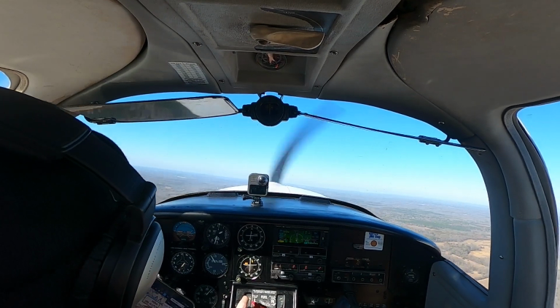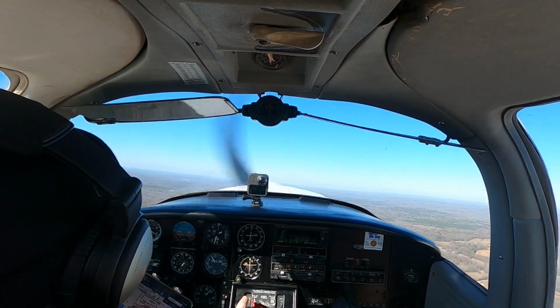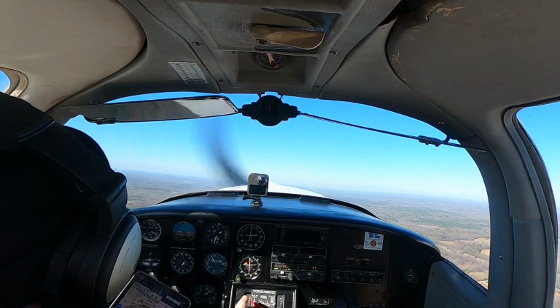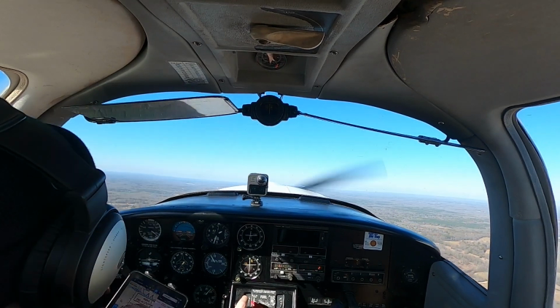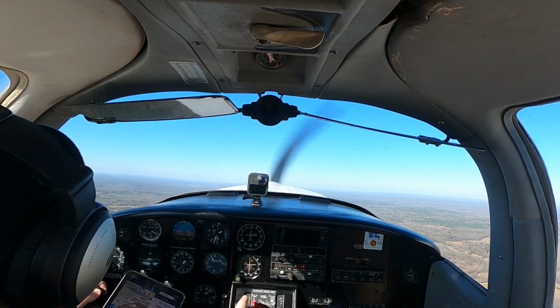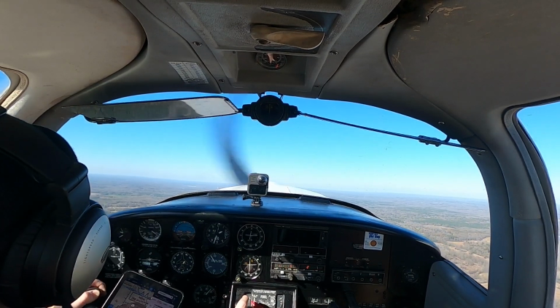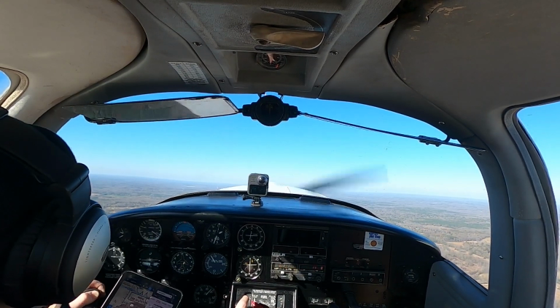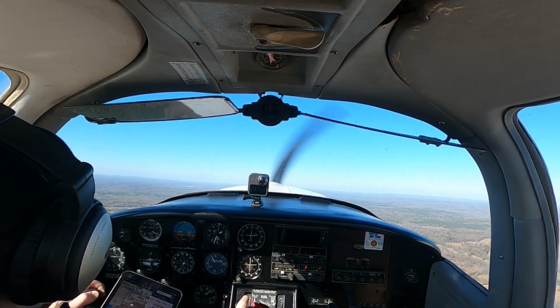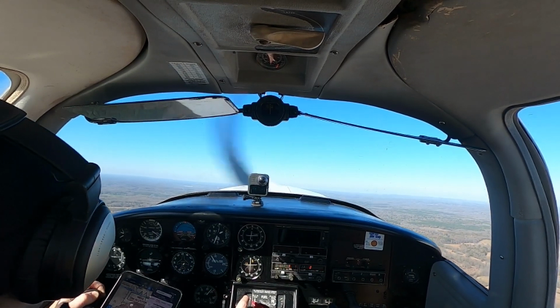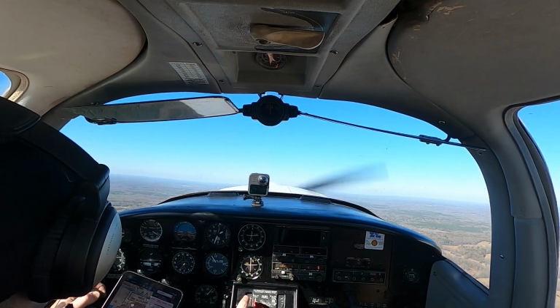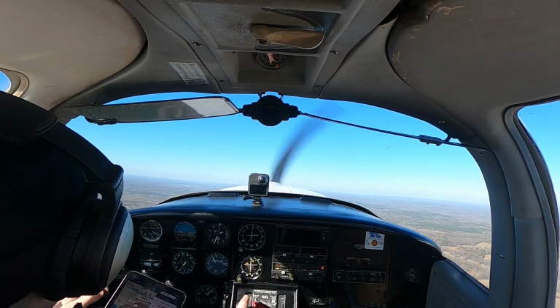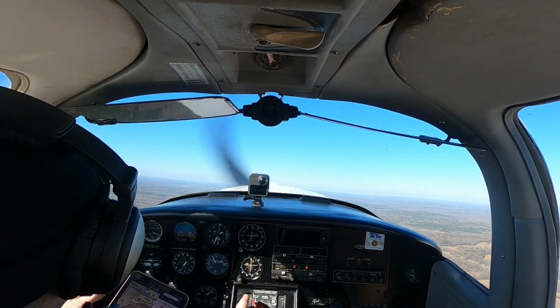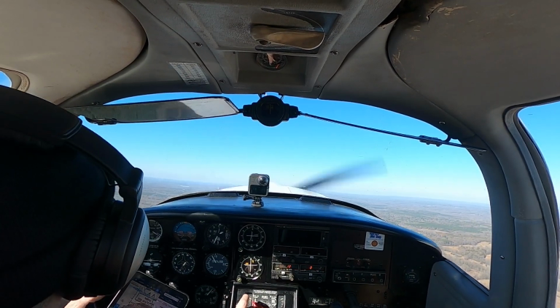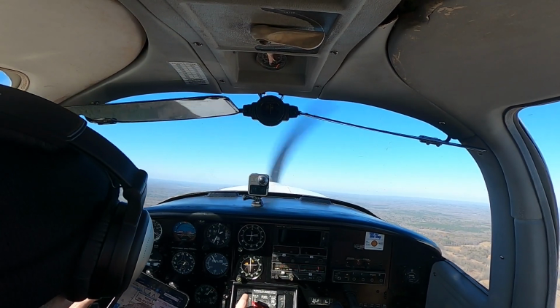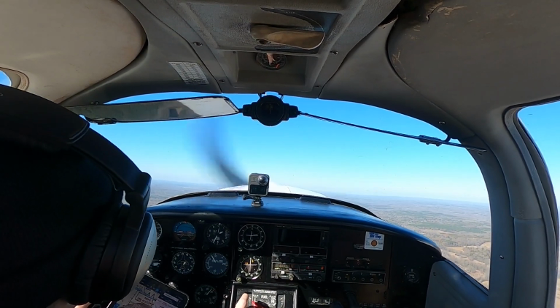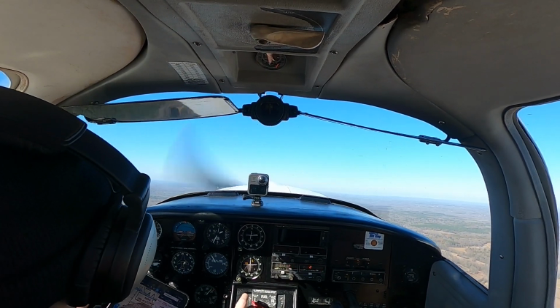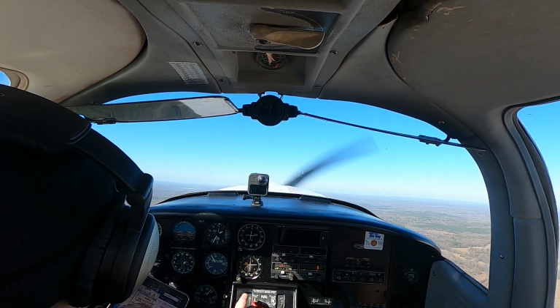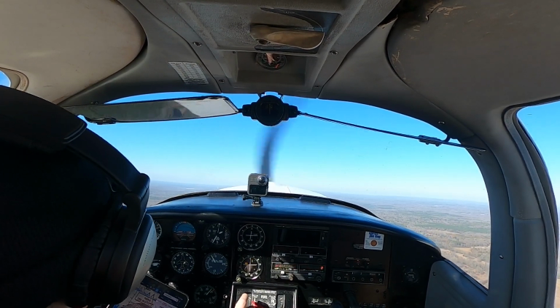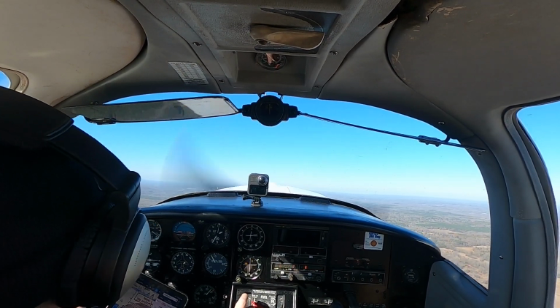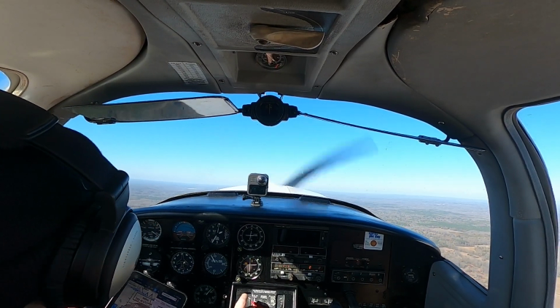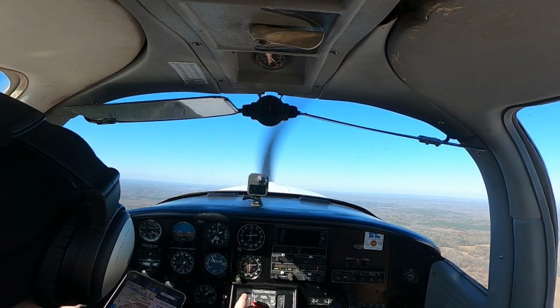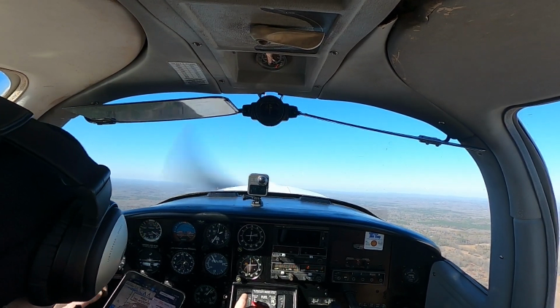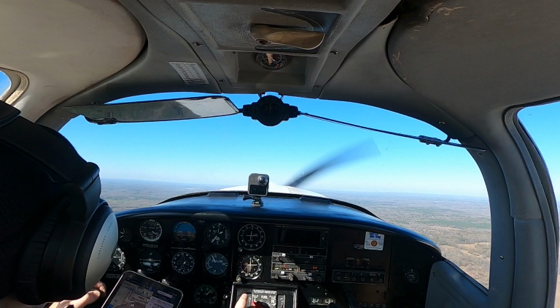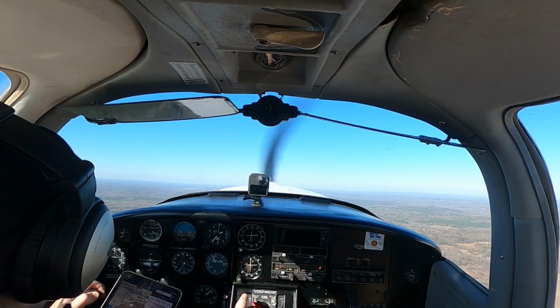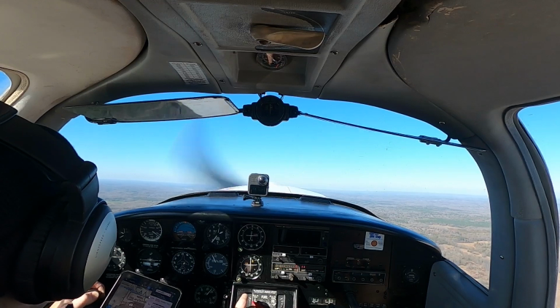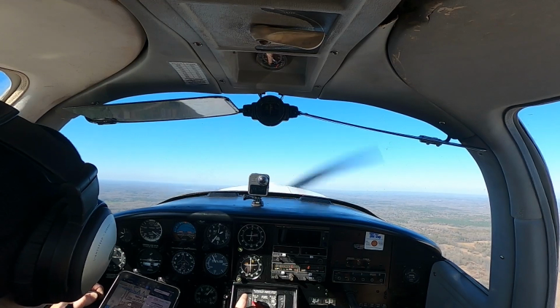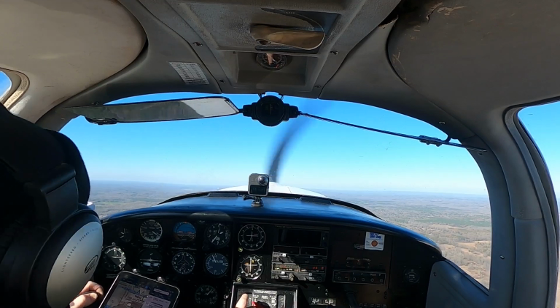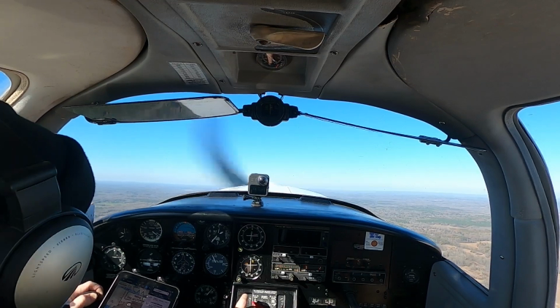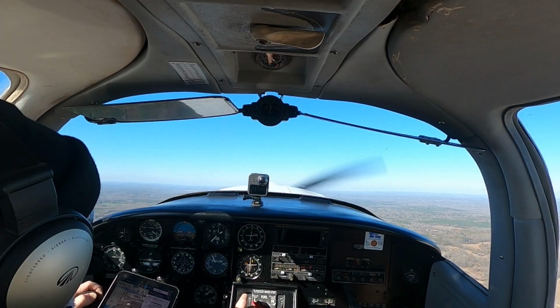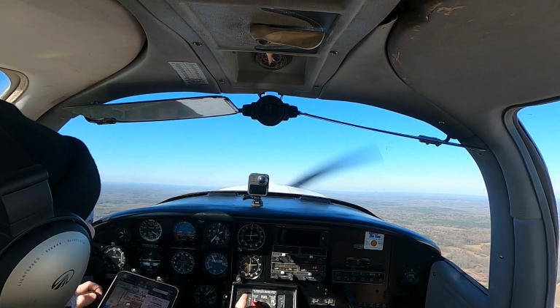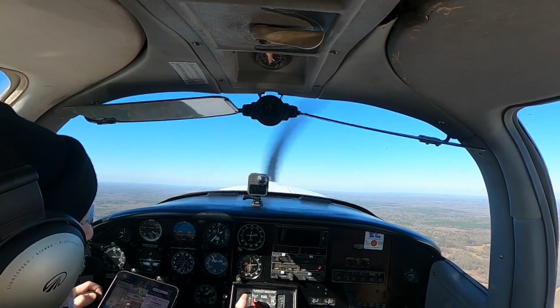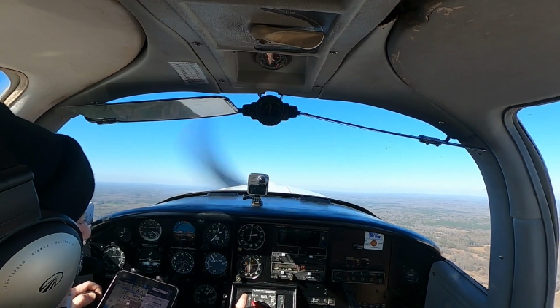Air traffic: 4-4-4-7 Echo is up off runway 3-0, departing to the west. Last call, Raymond.